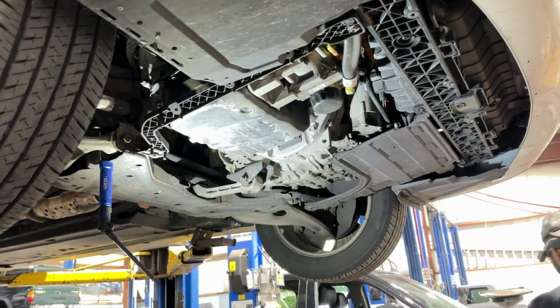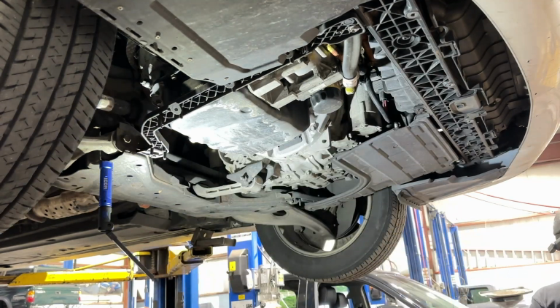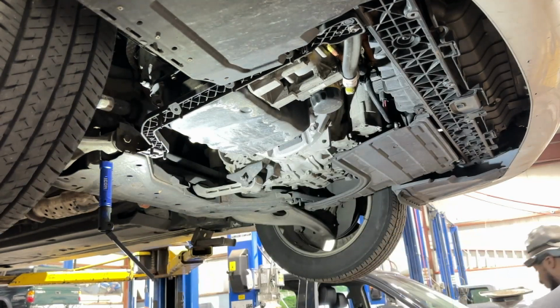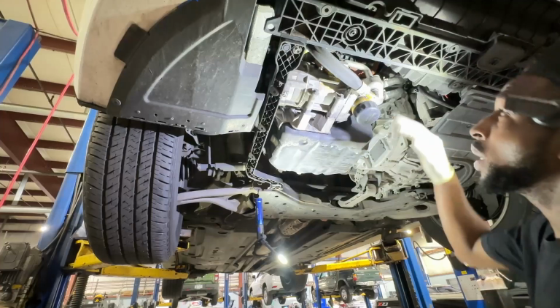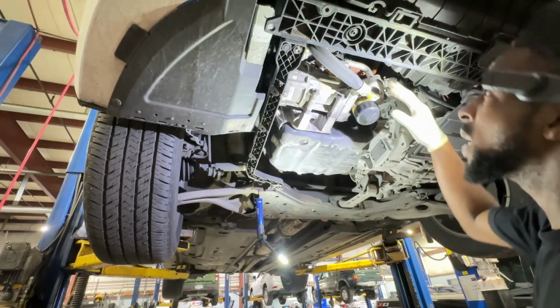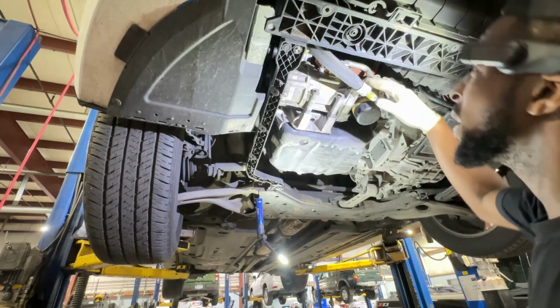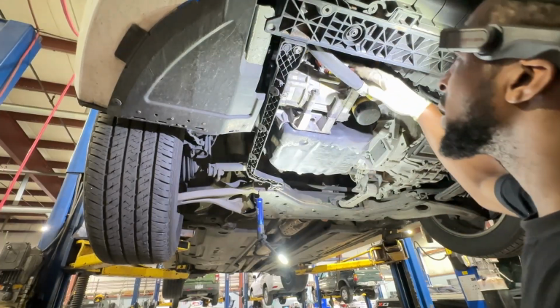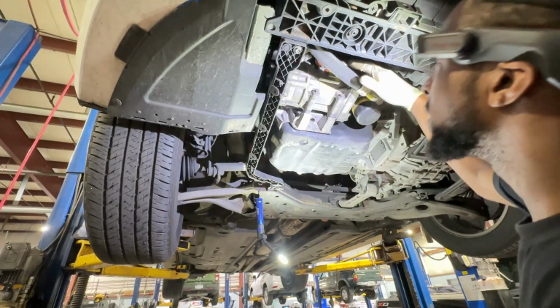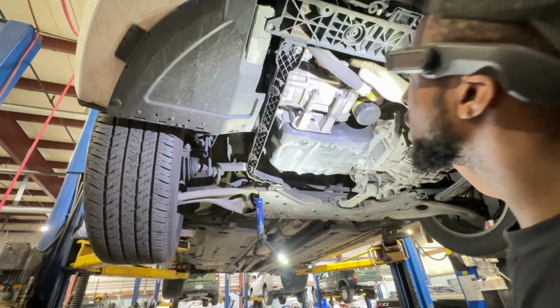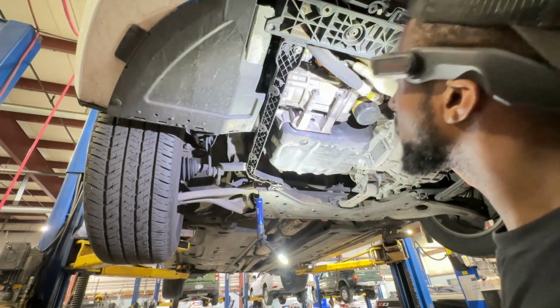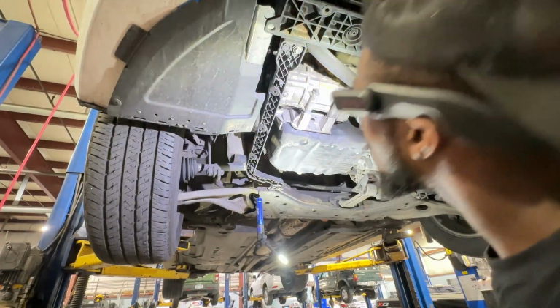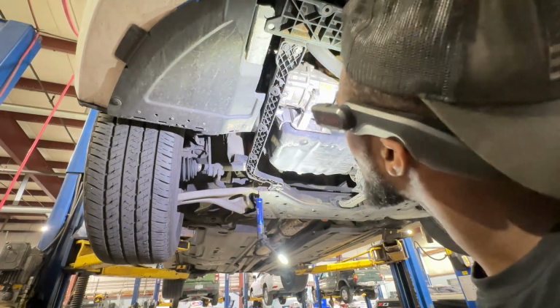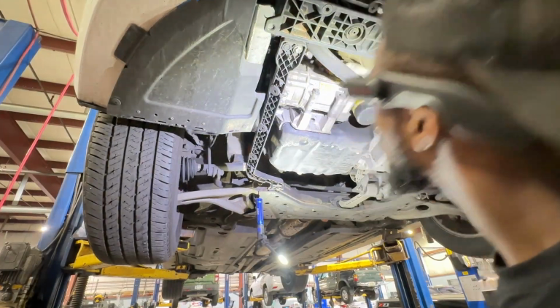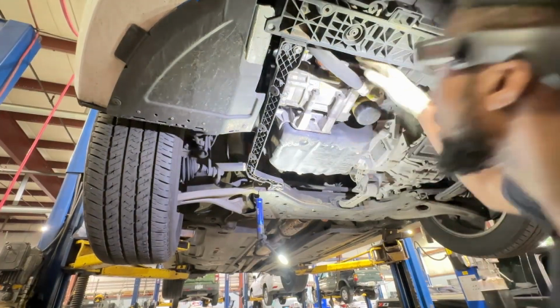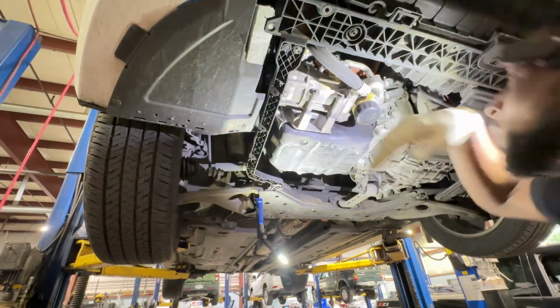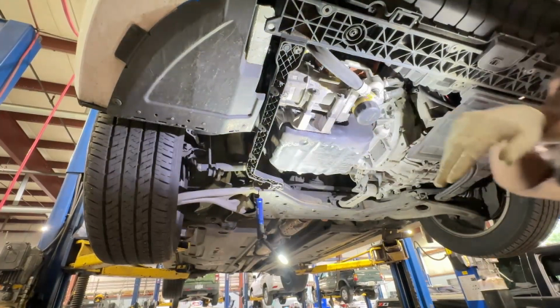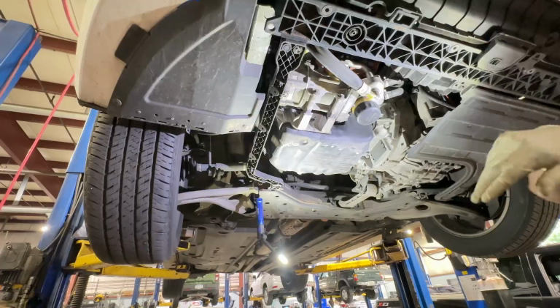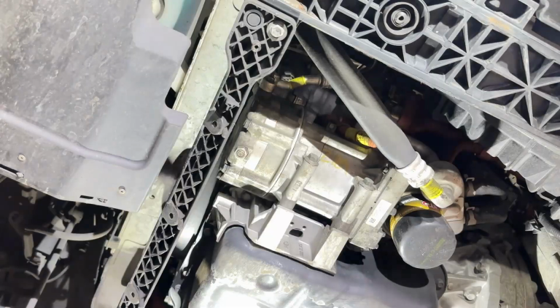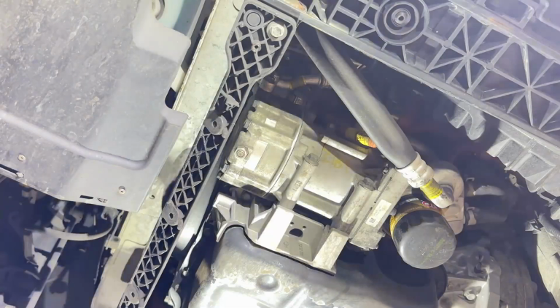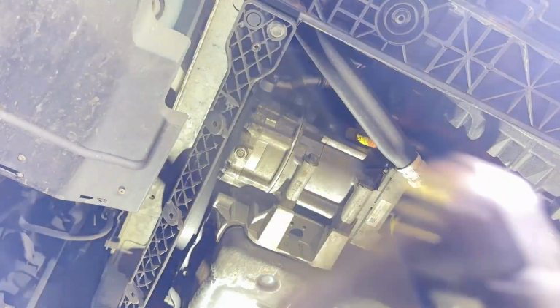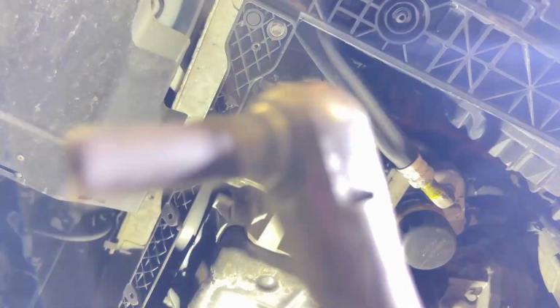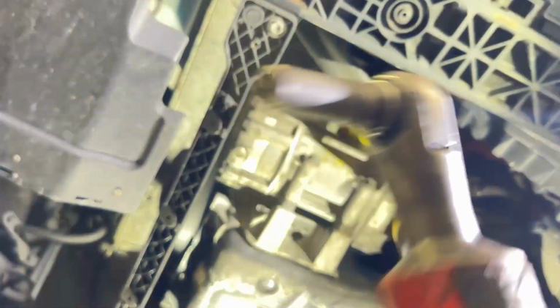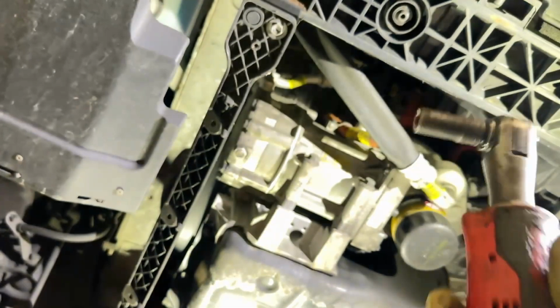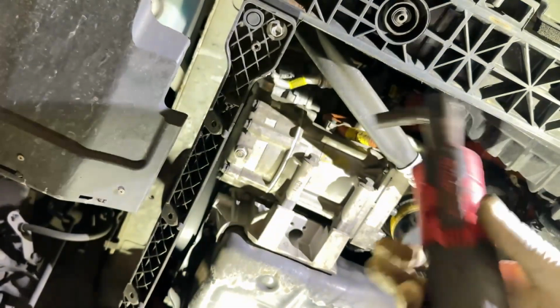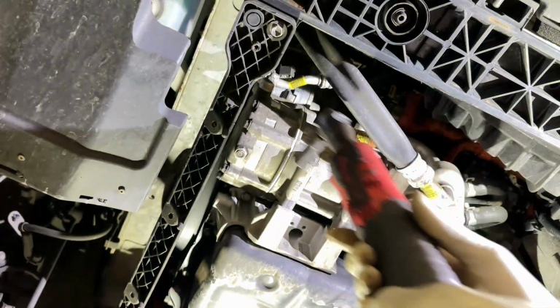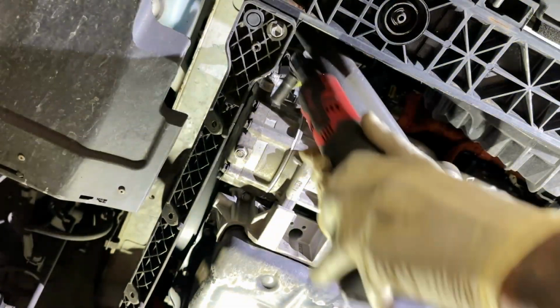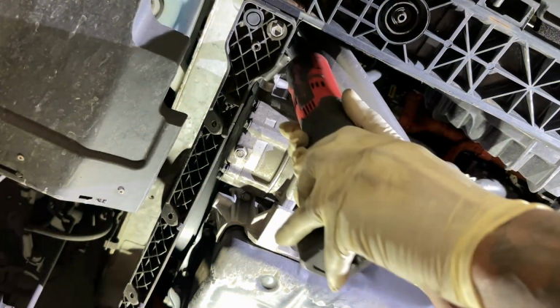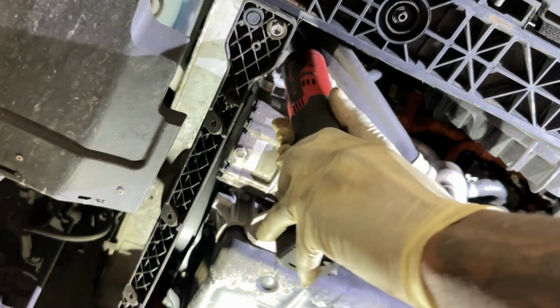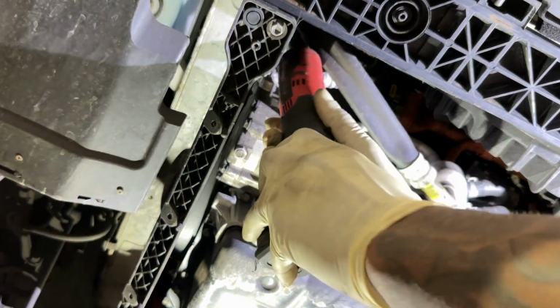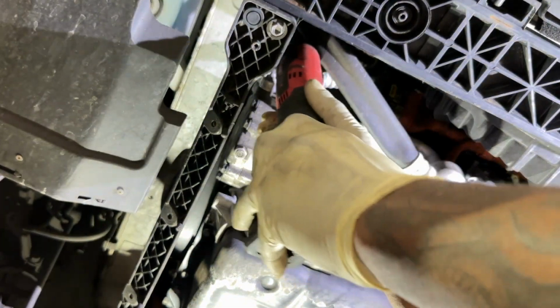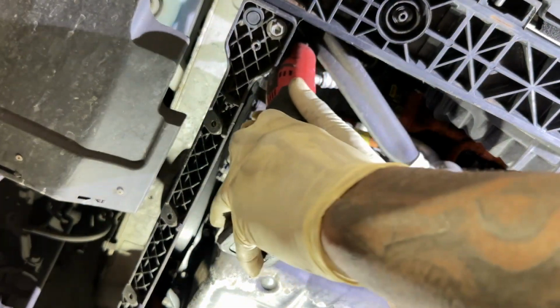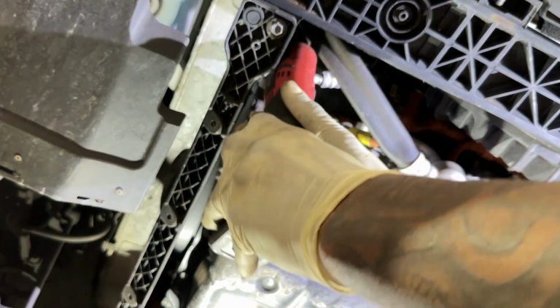Go ahead and disconnect our lines real quick. We need a deep 10 — that's what we're going to use to get the compressor line off.